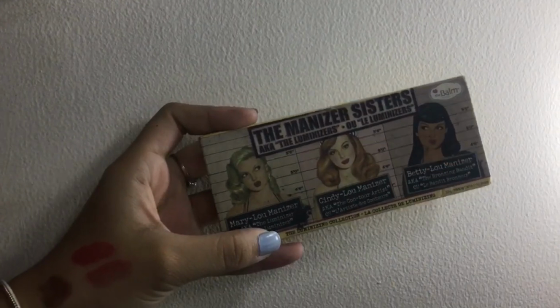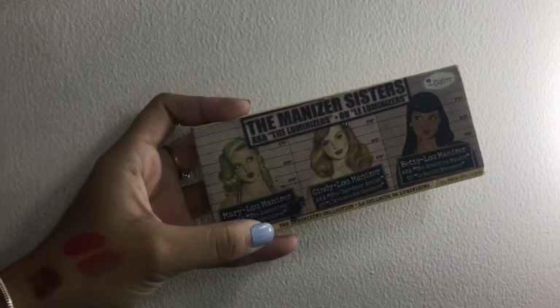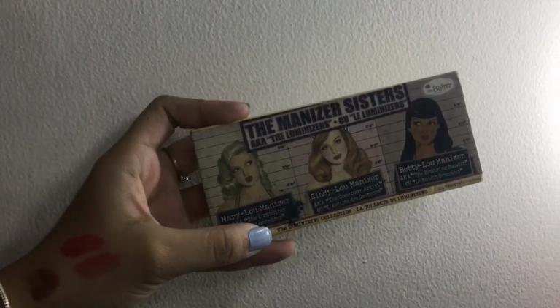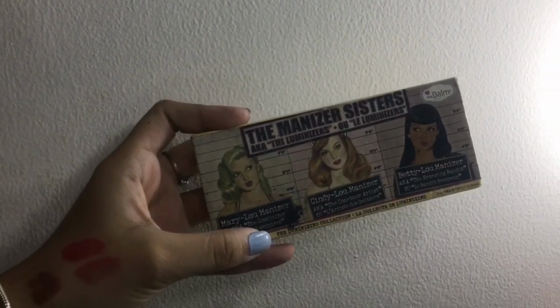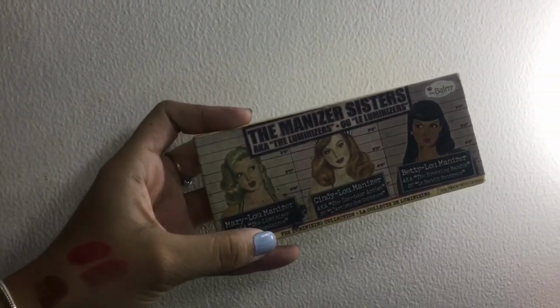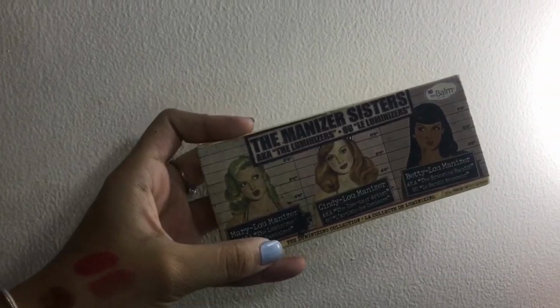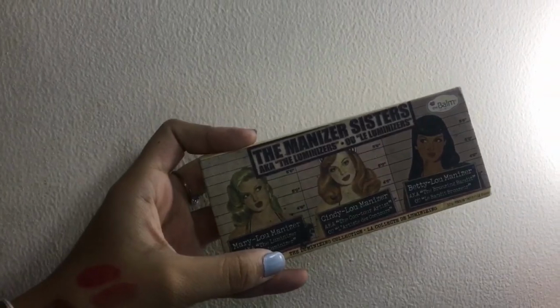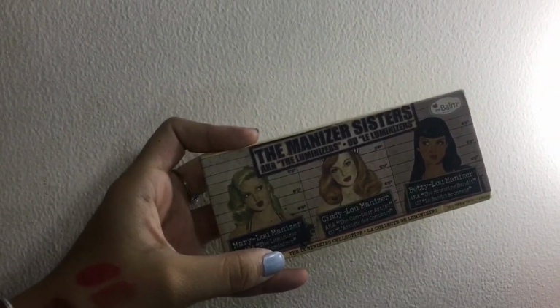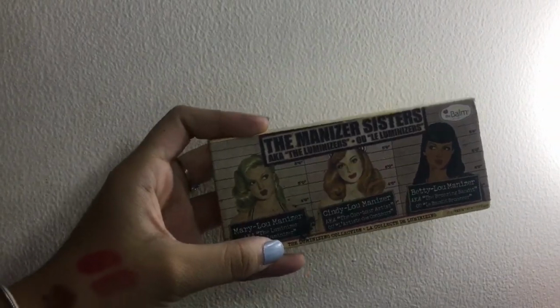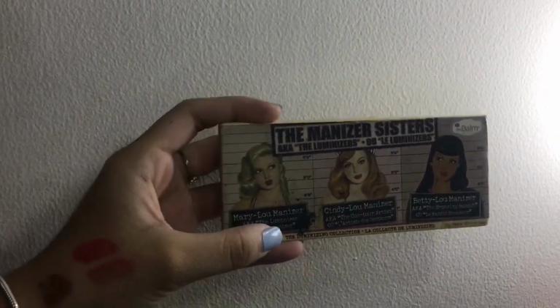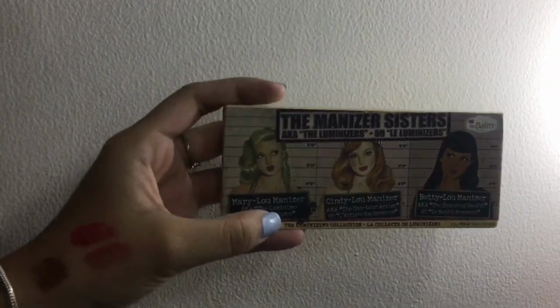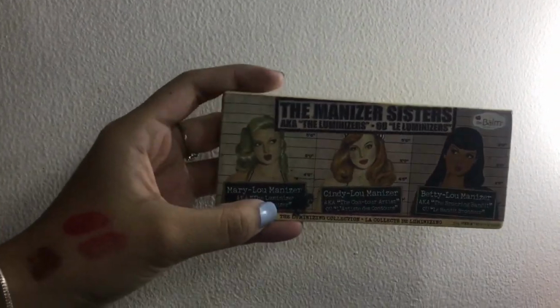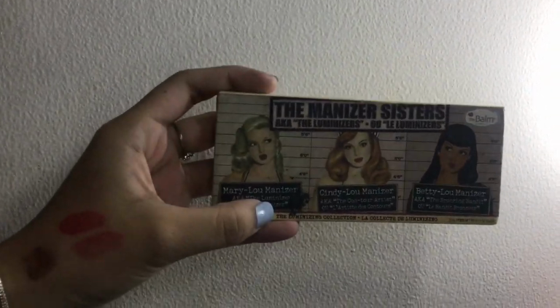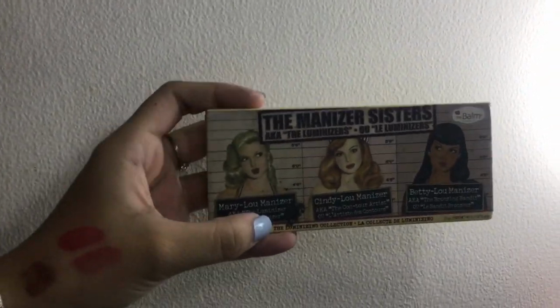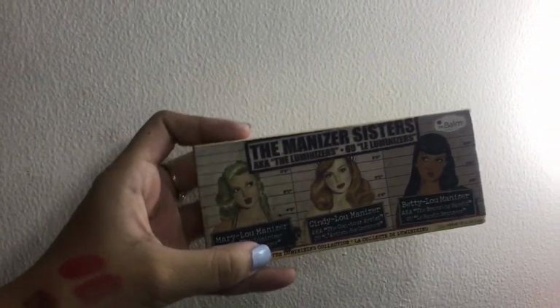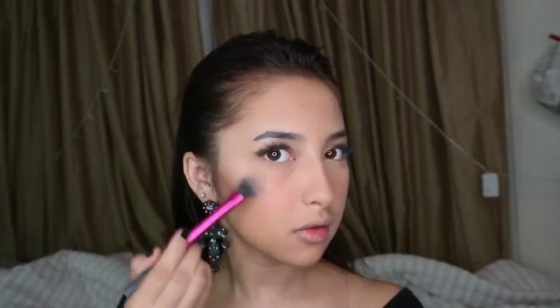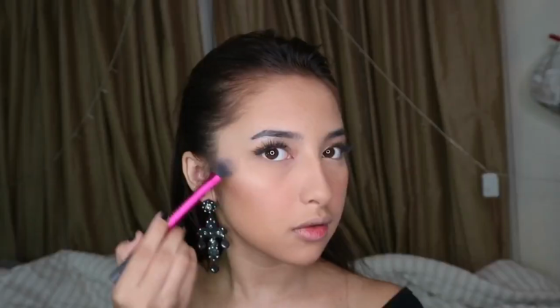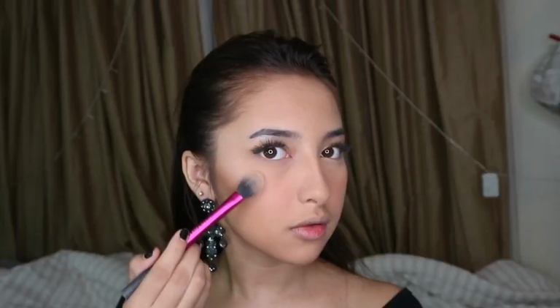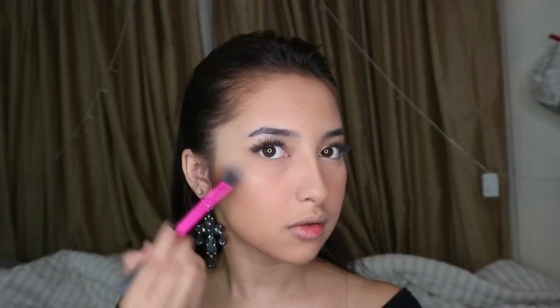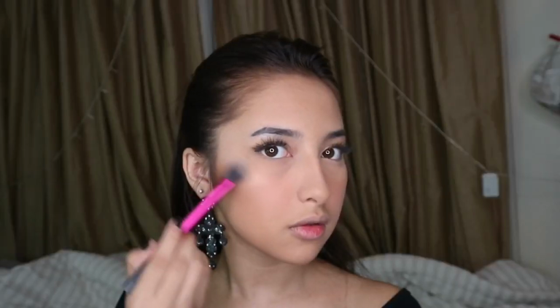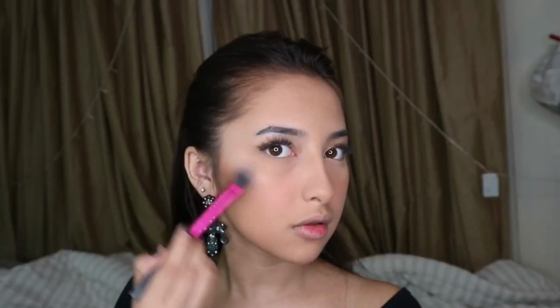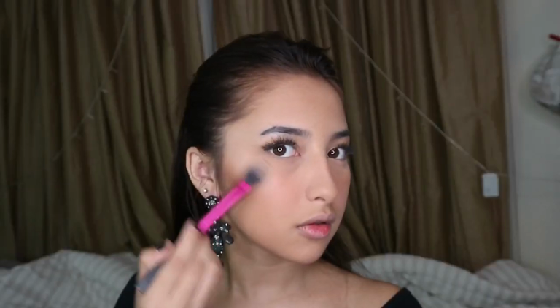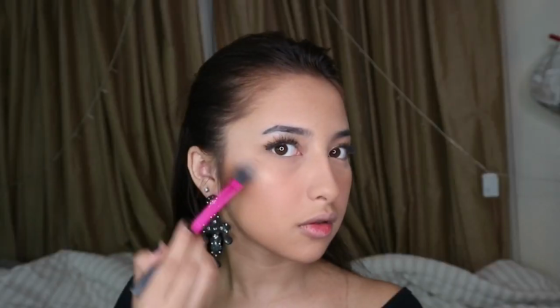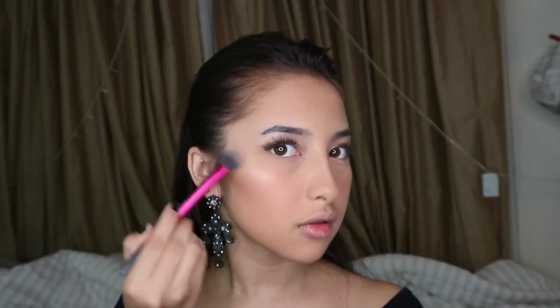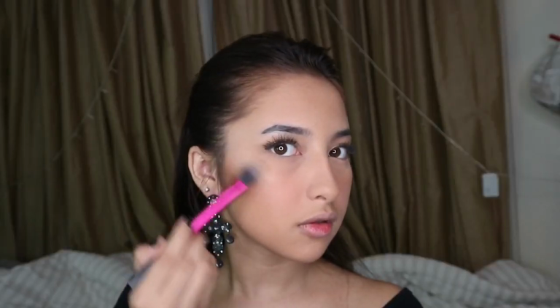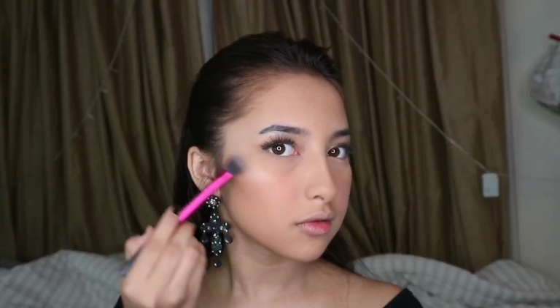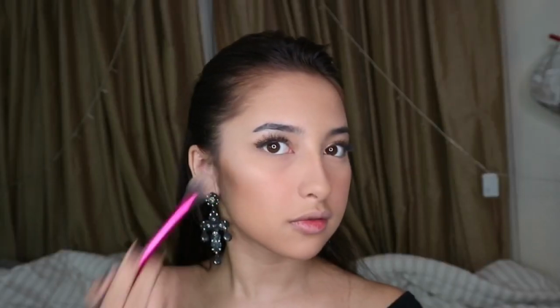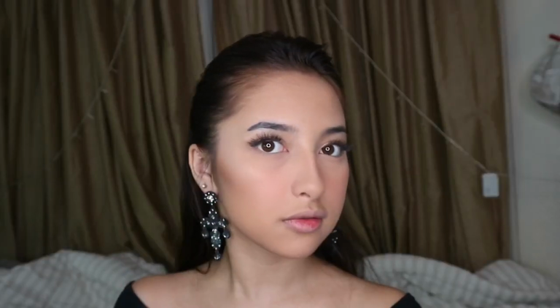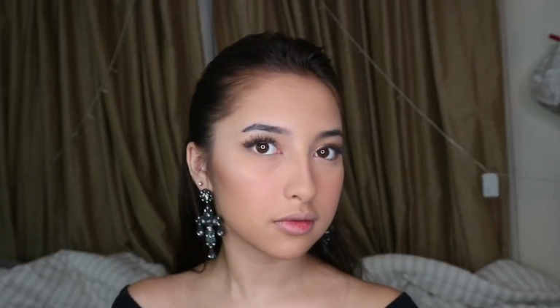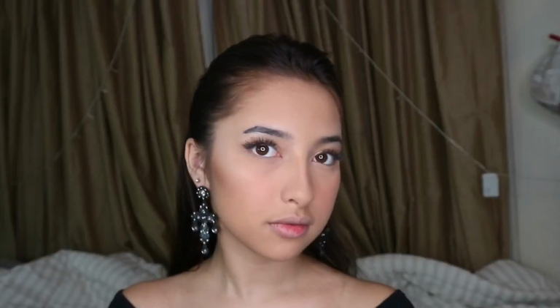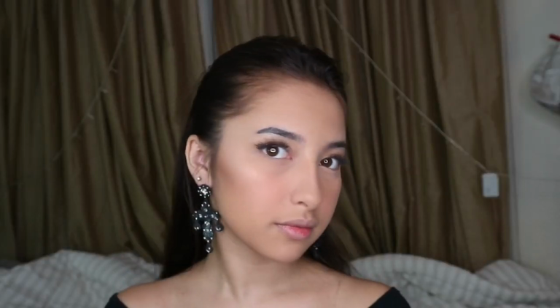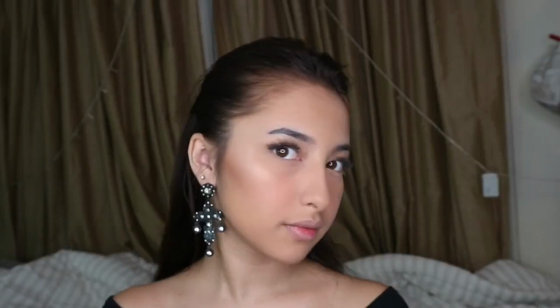For highlight, I'm going to be using the Marylou highlighter from The Balm.